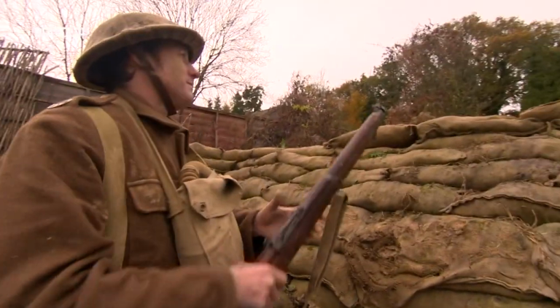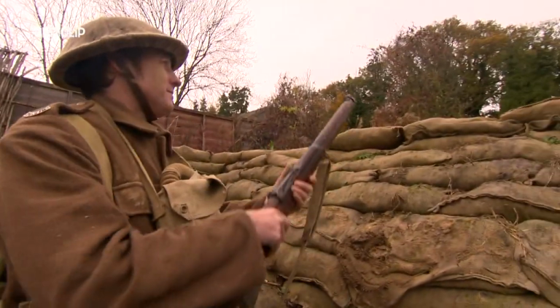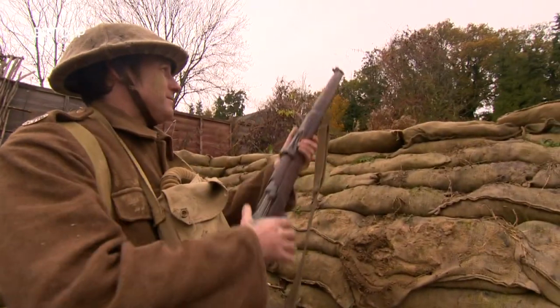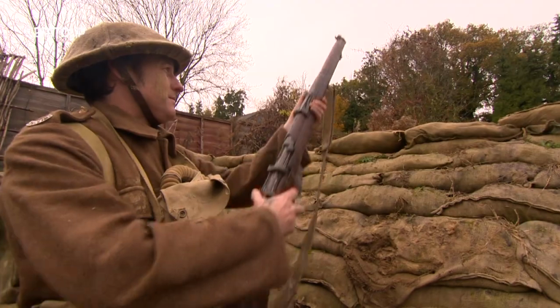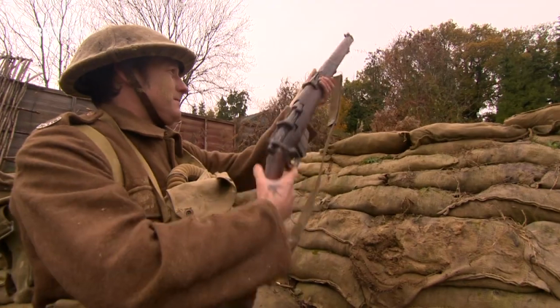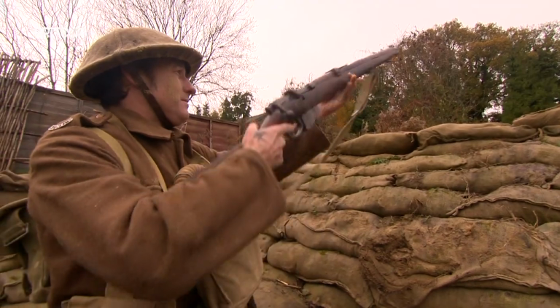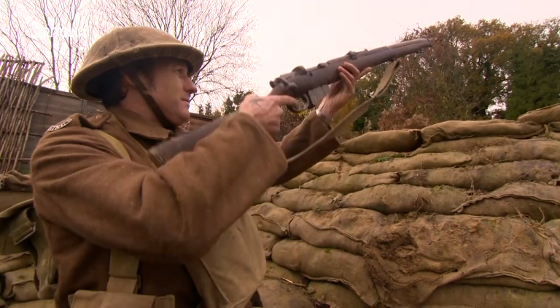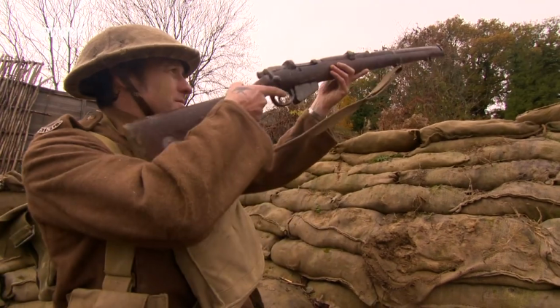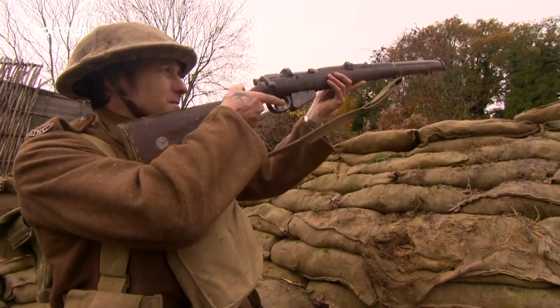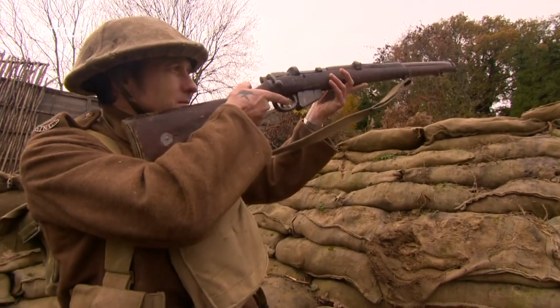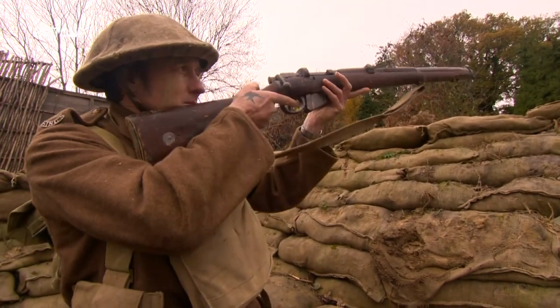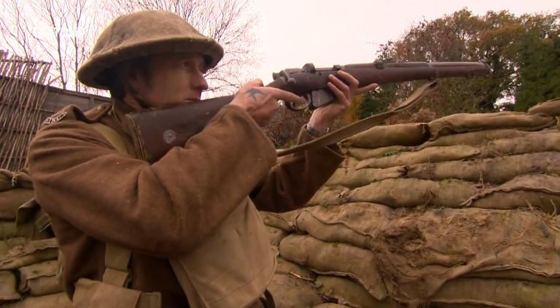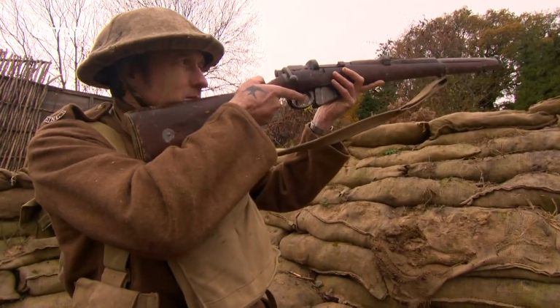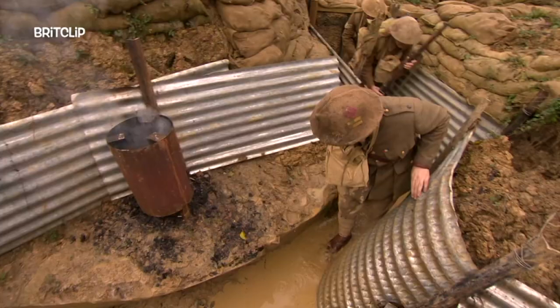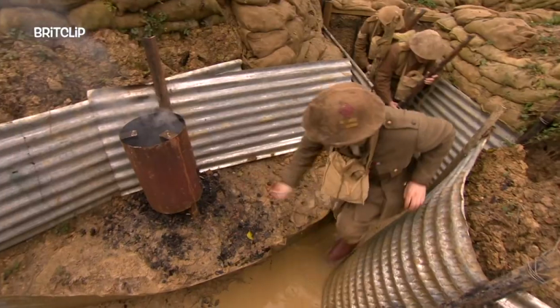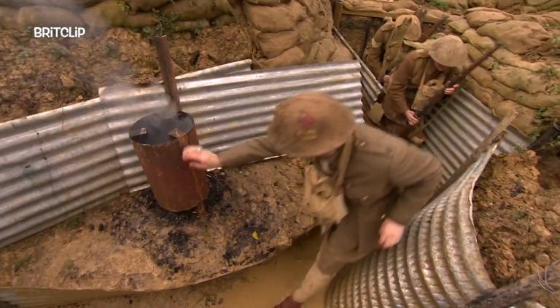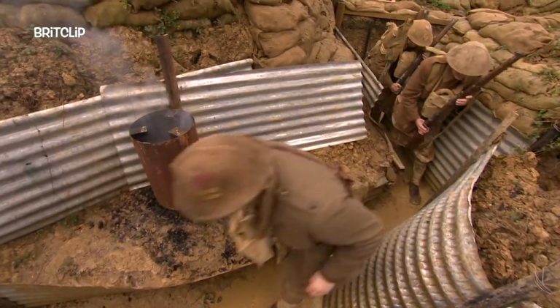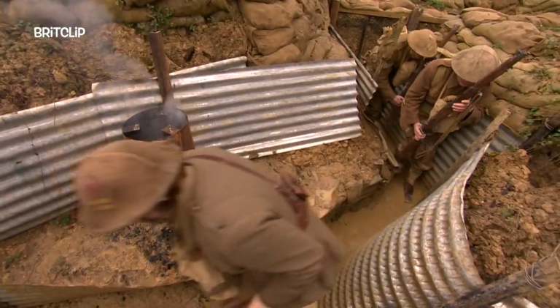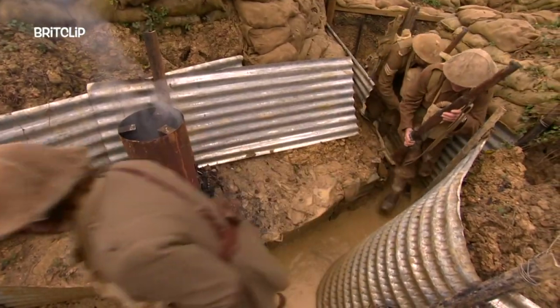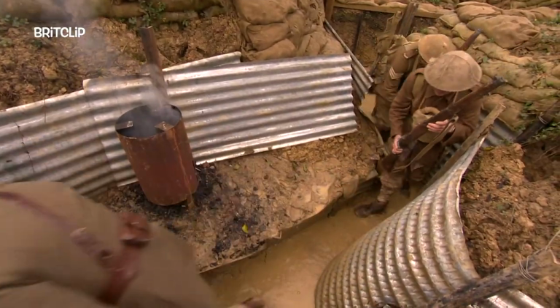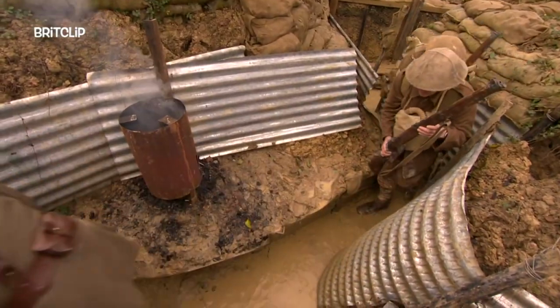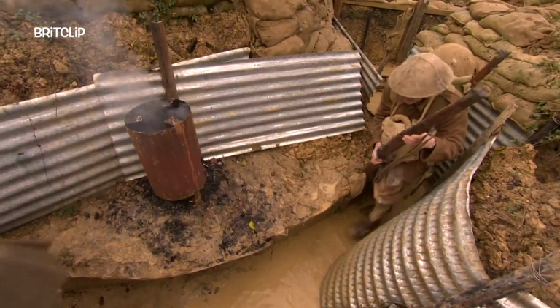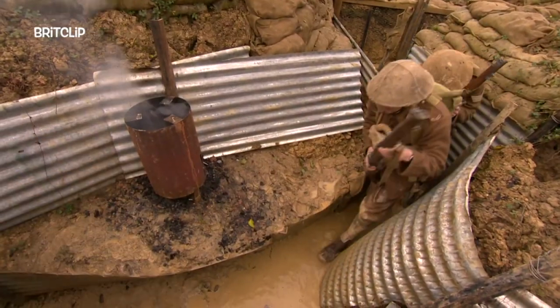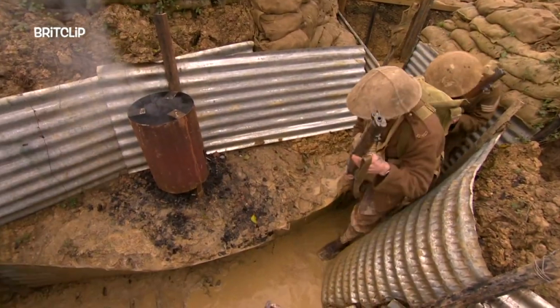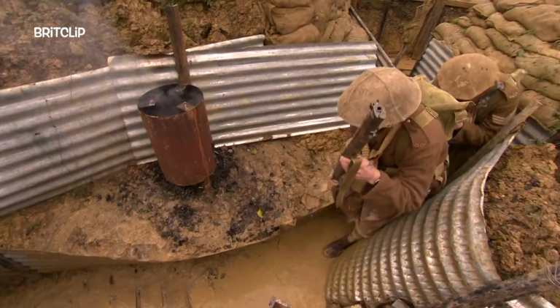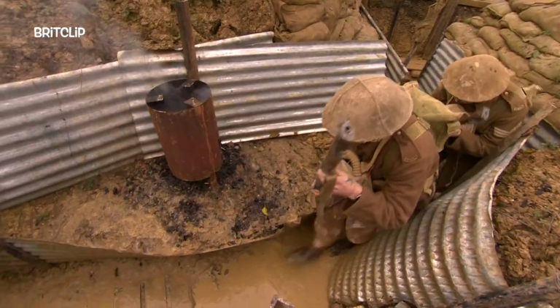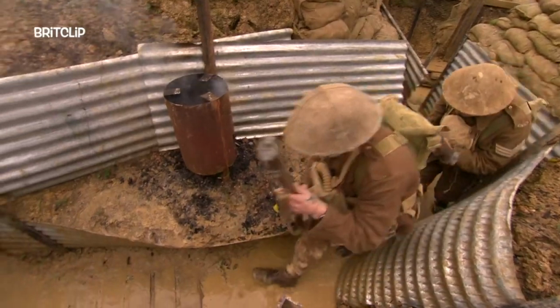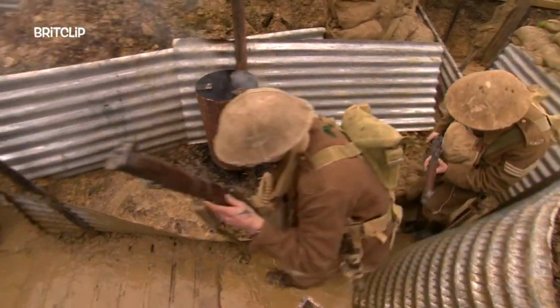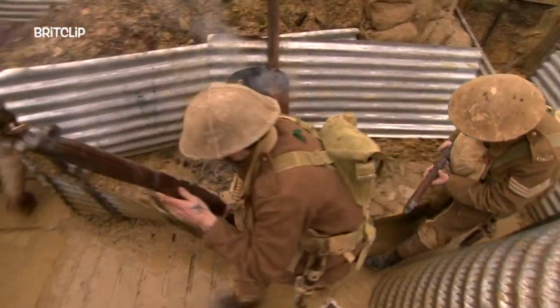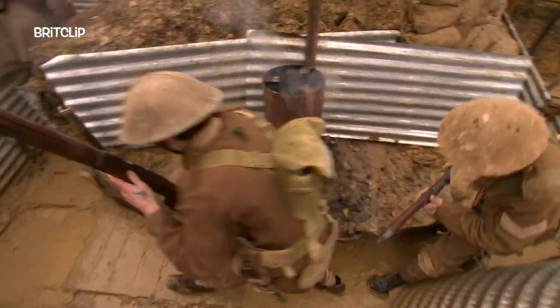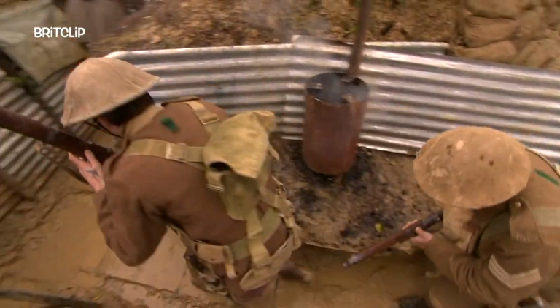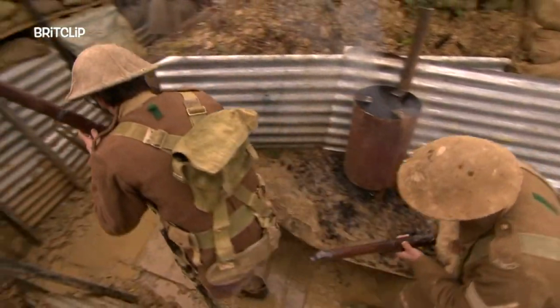We're not going to say we really re-understand the Great War, but what we understand is the individual experience and how complicated it actually was.